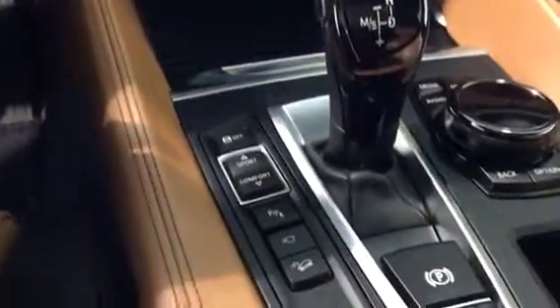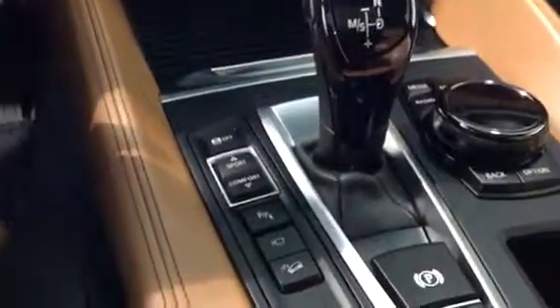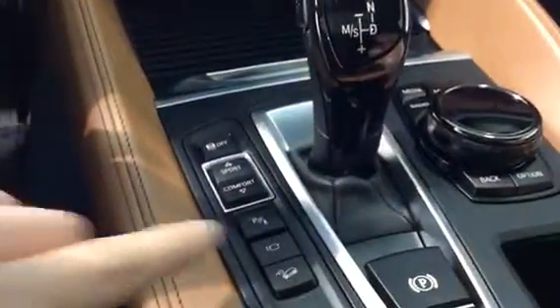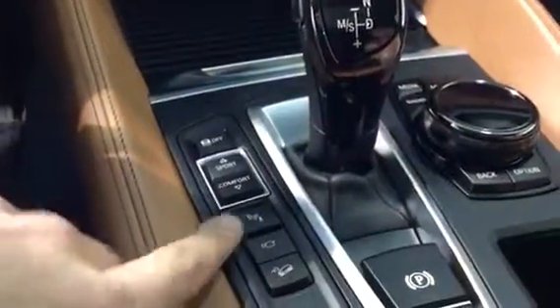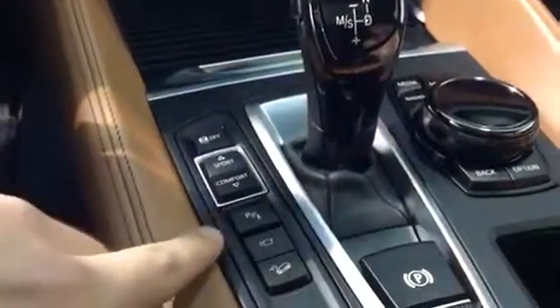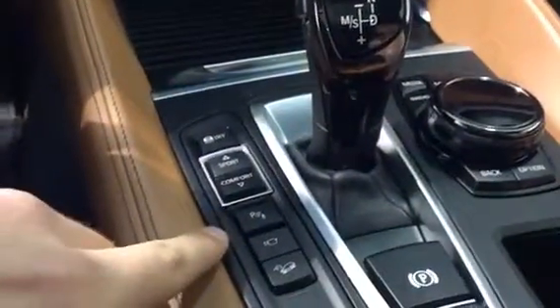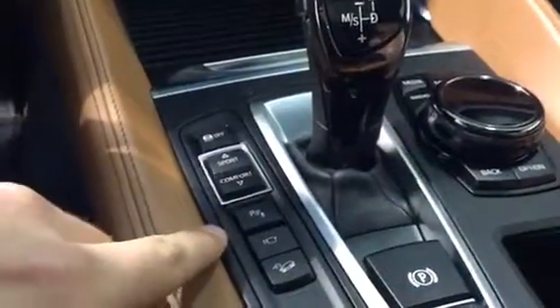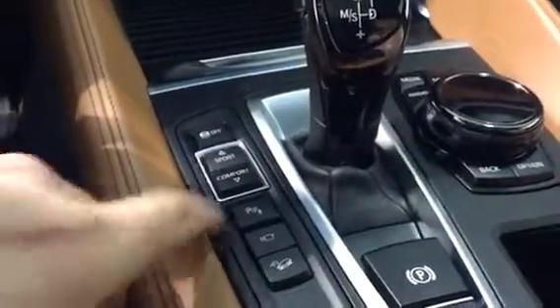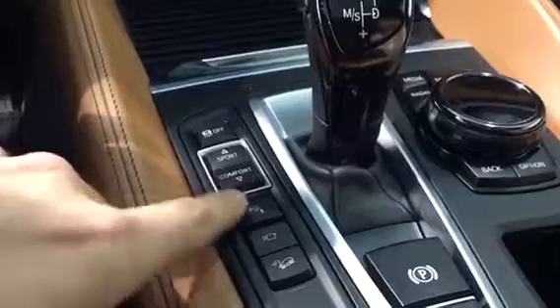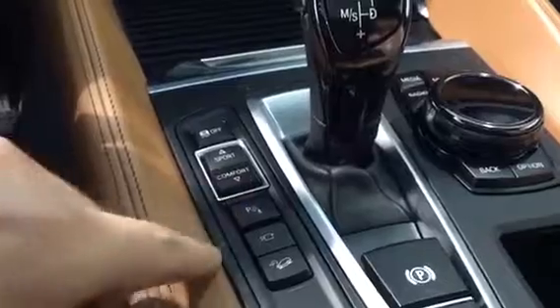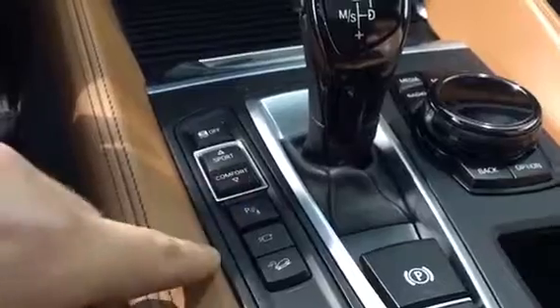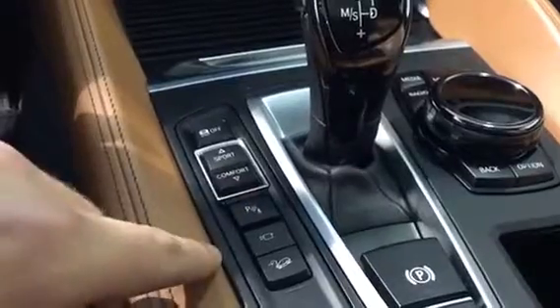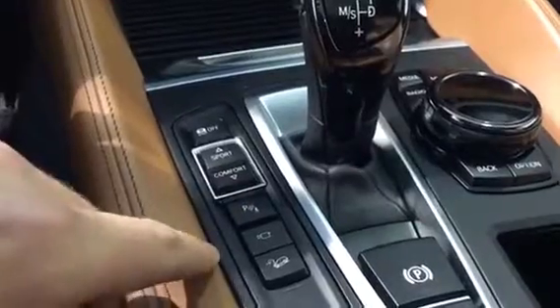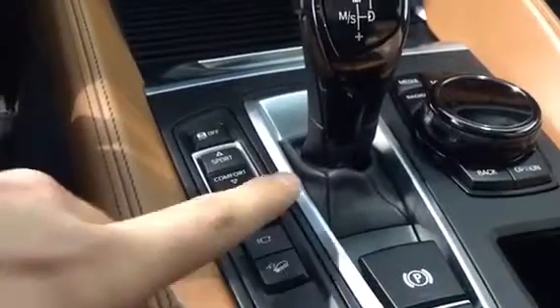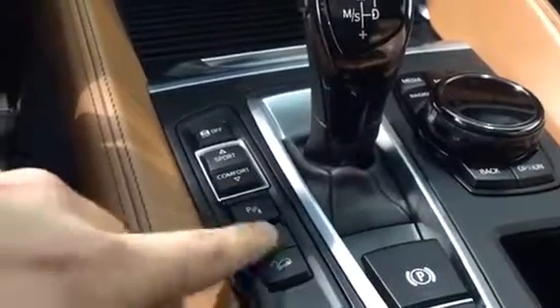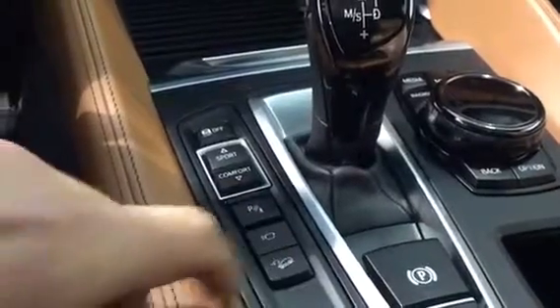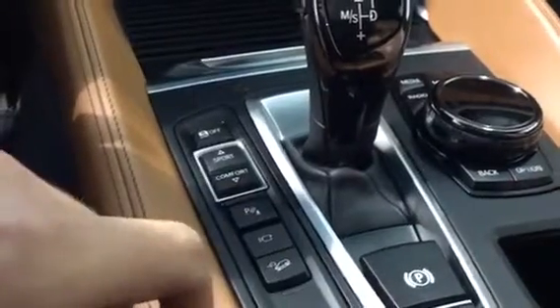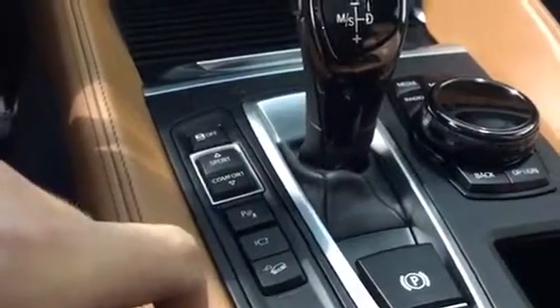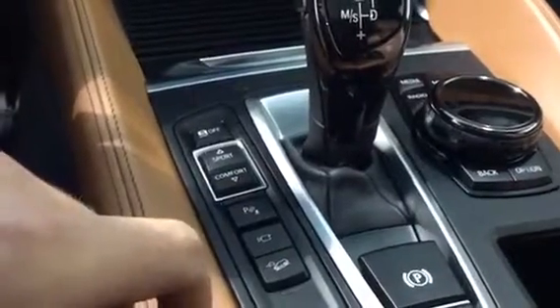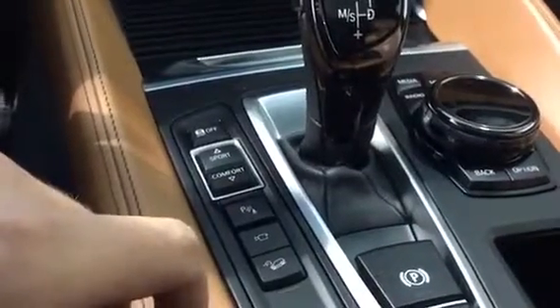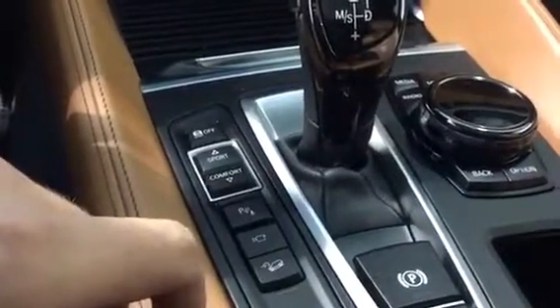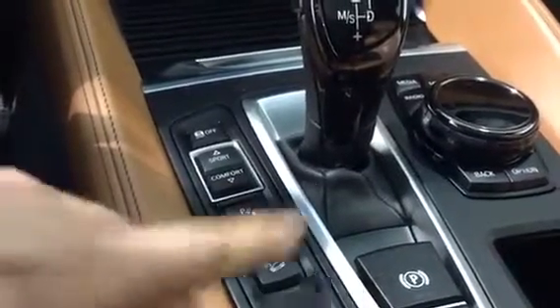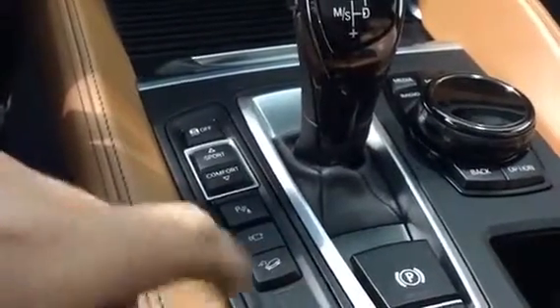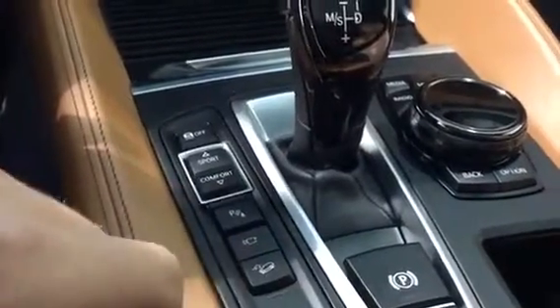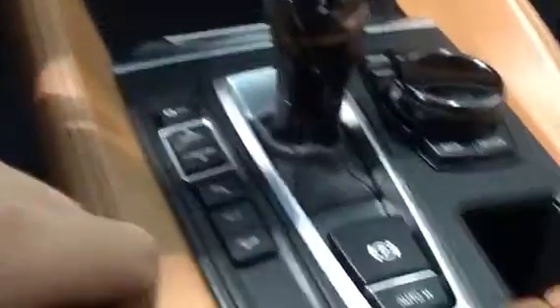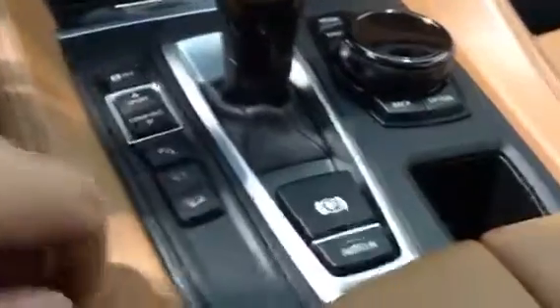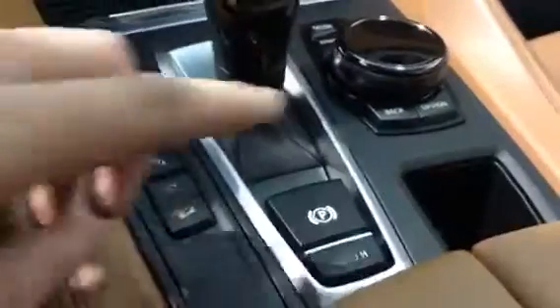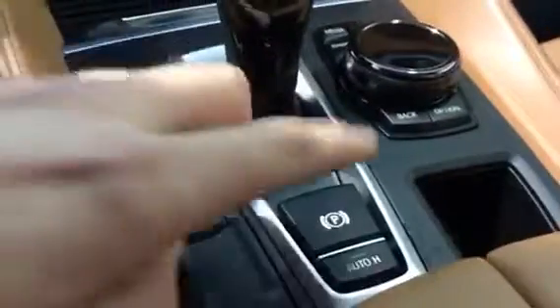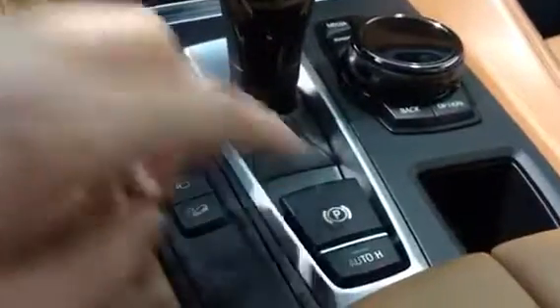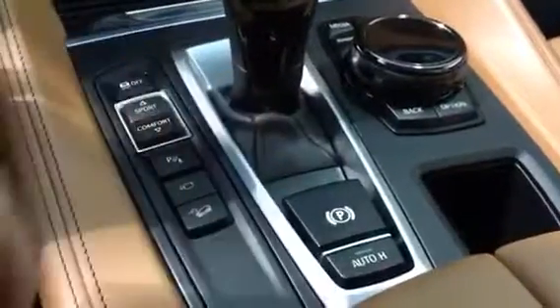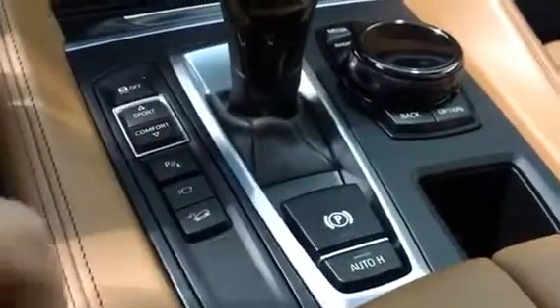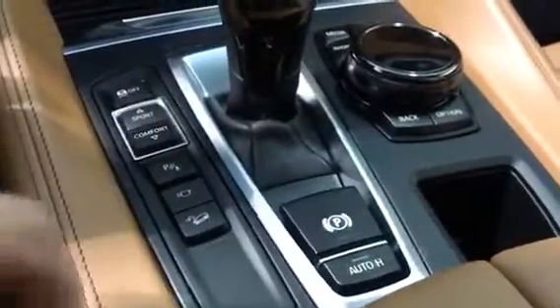We also have our park distance controller, a camera on the front bumper, hill descent, electronic parking brake, and auto hold.